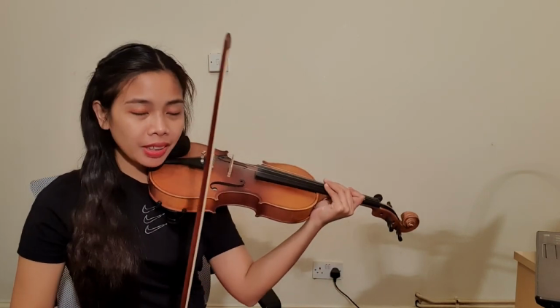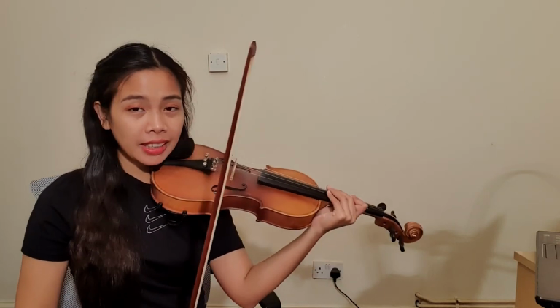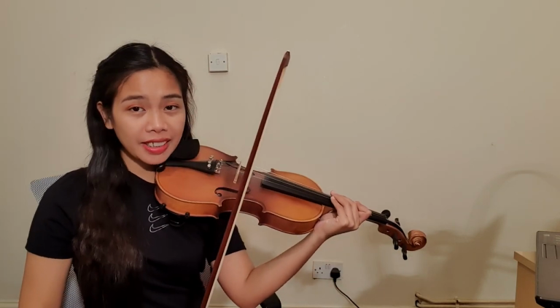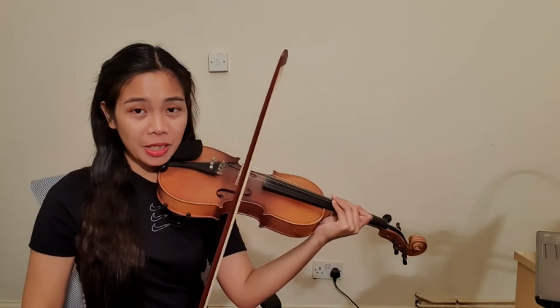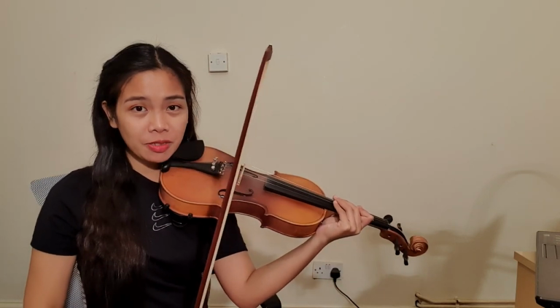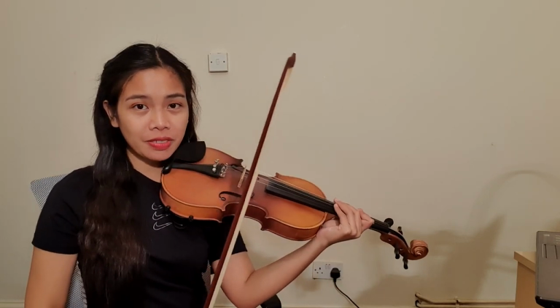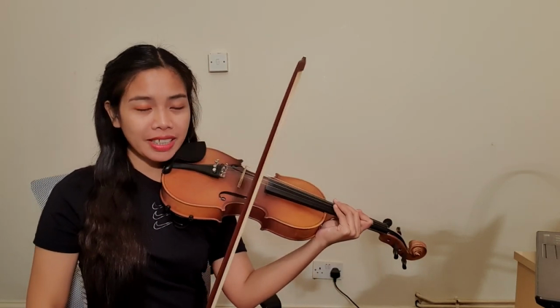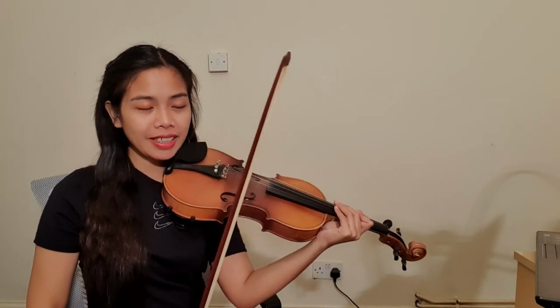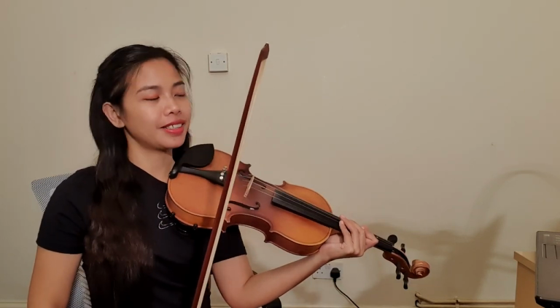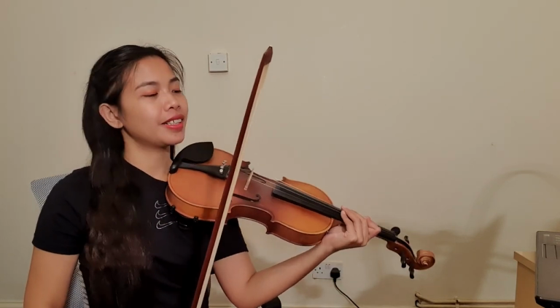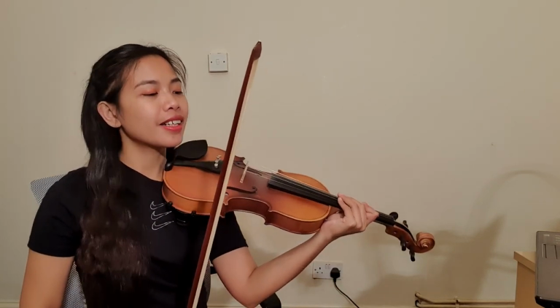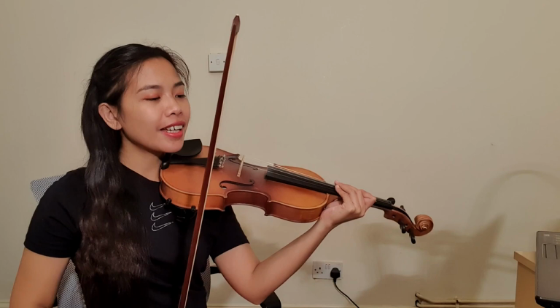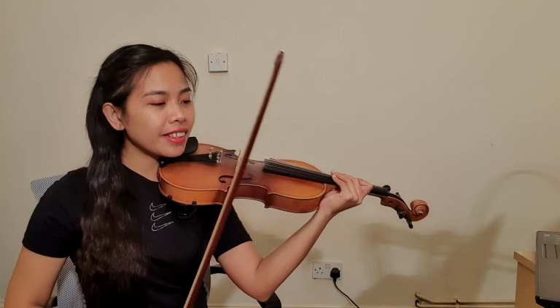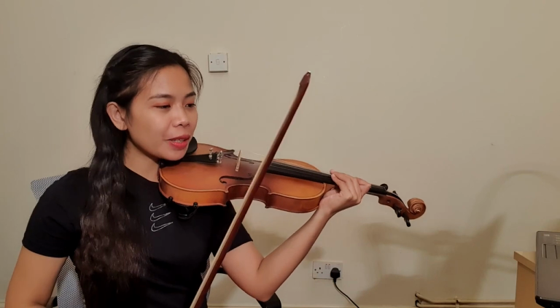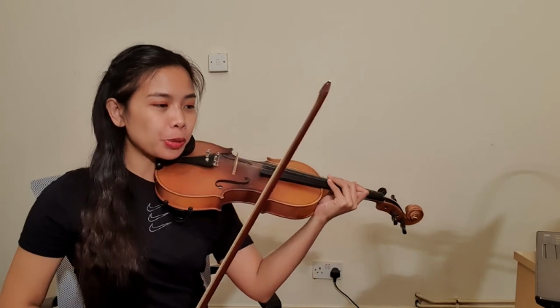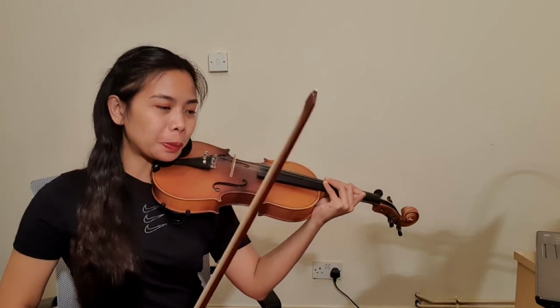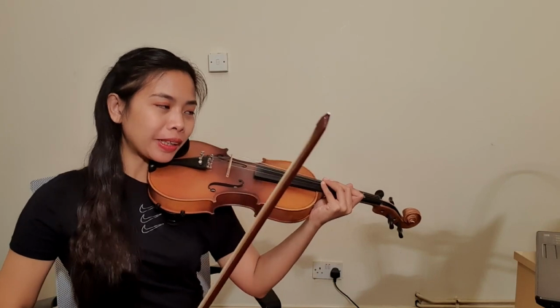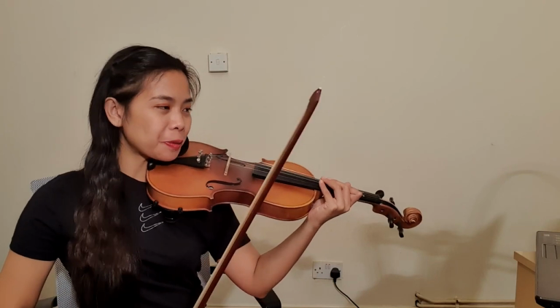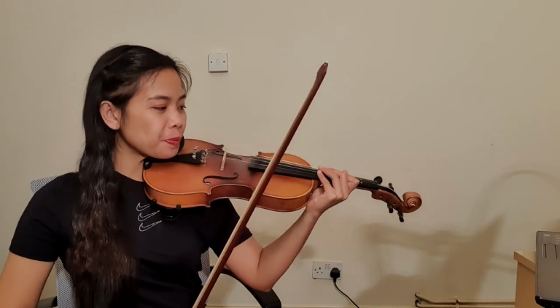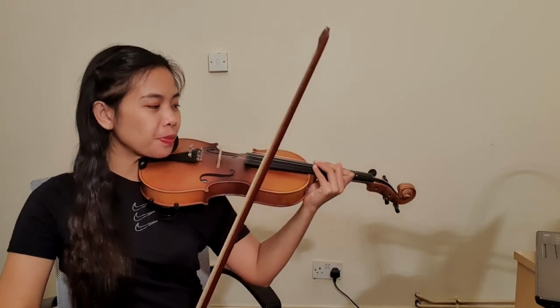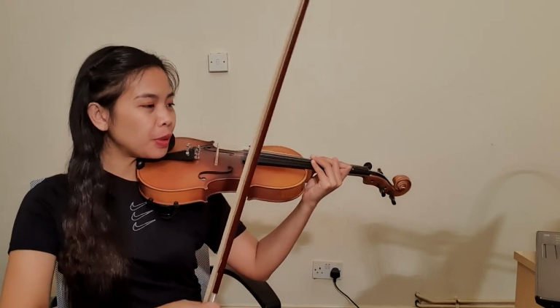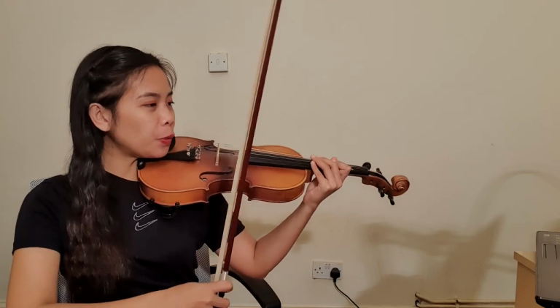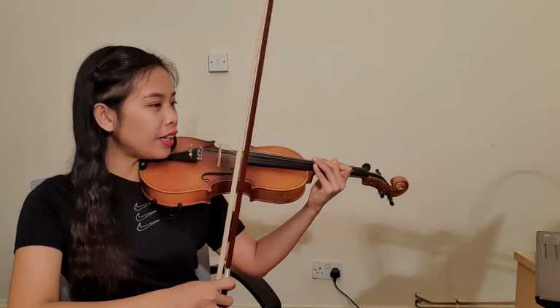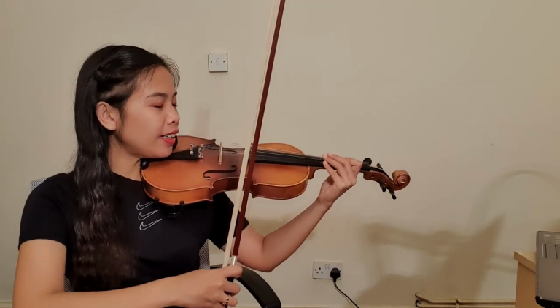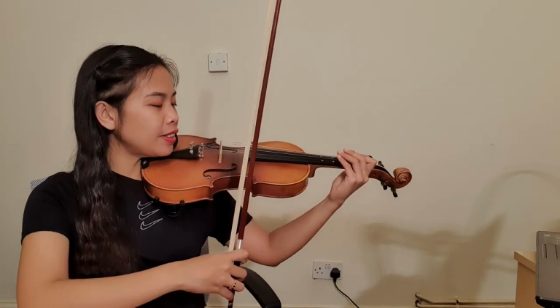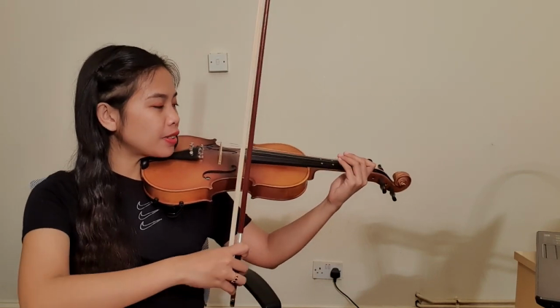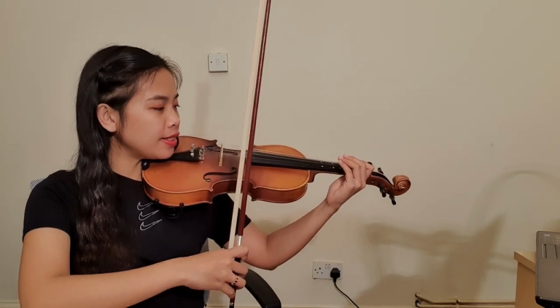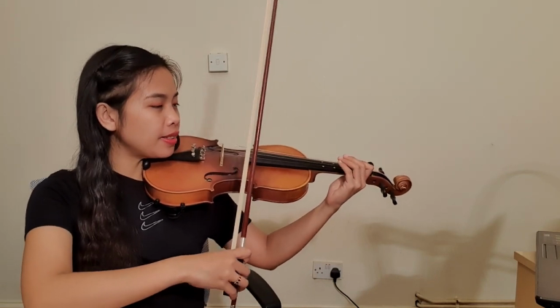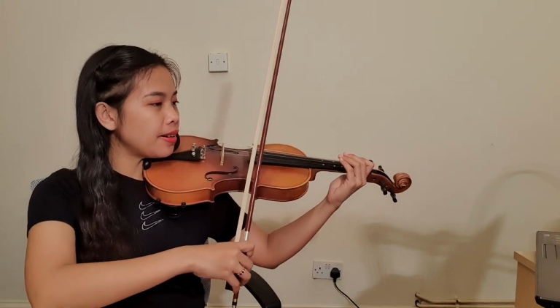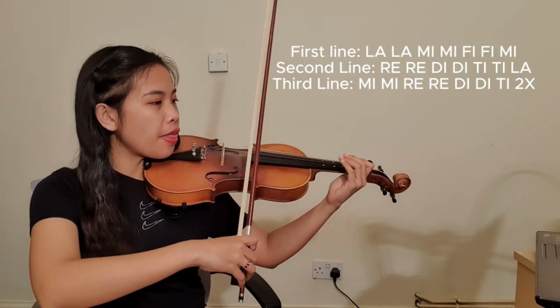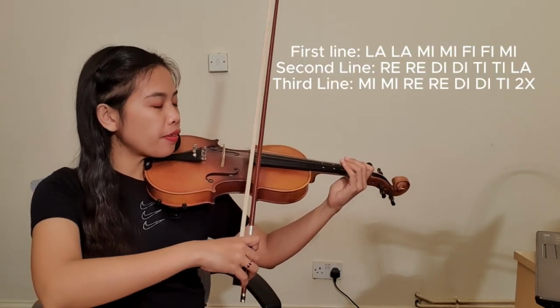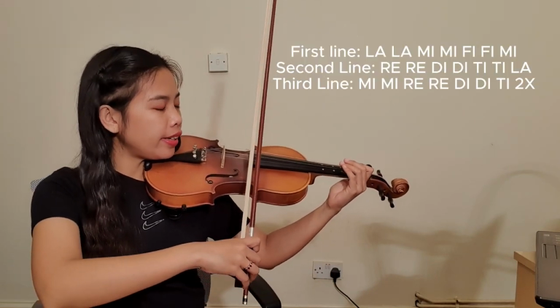On the count of three, we will play one, two, three — go!